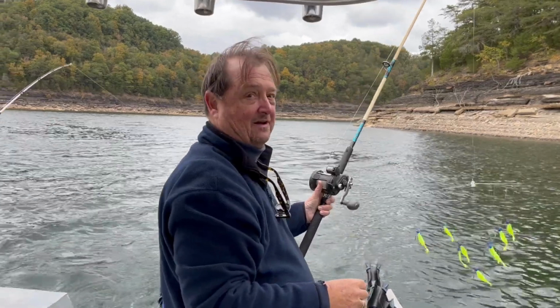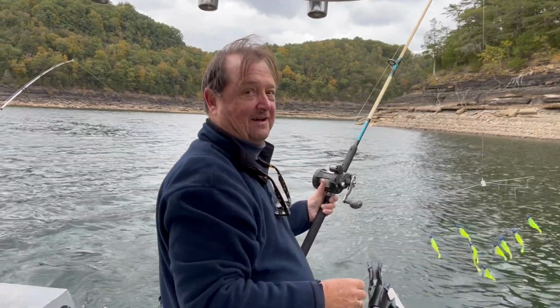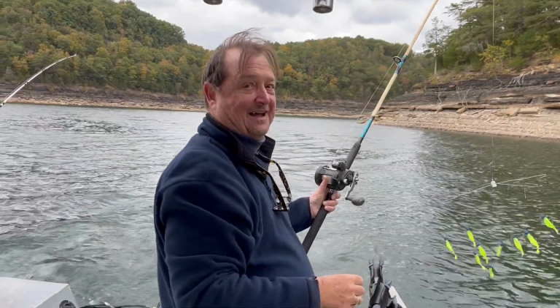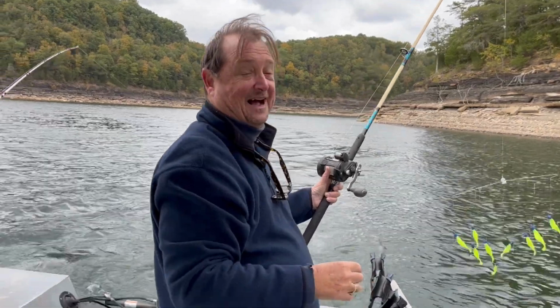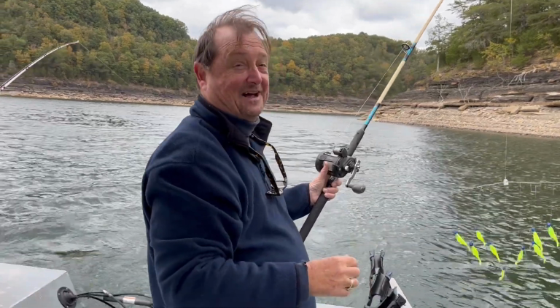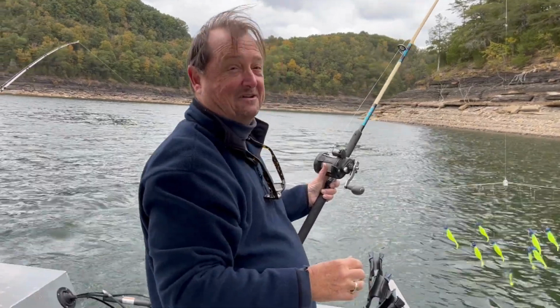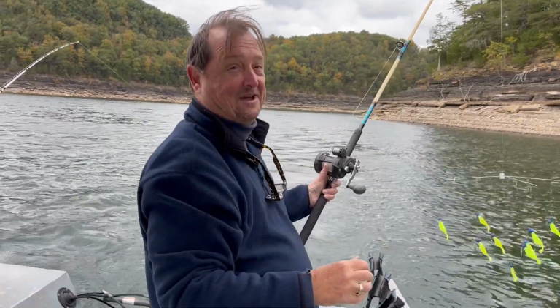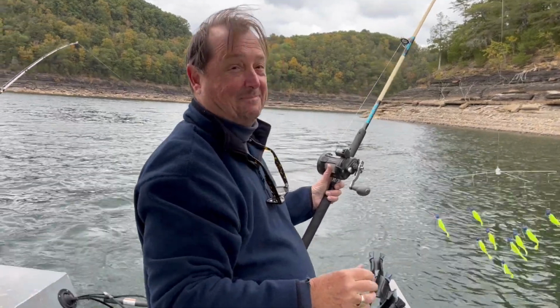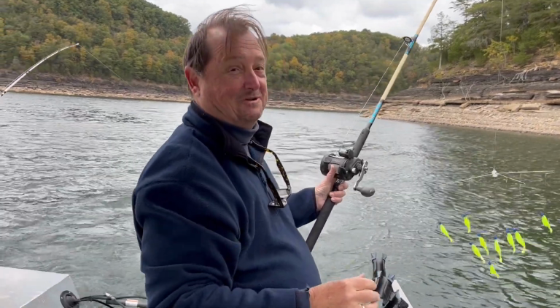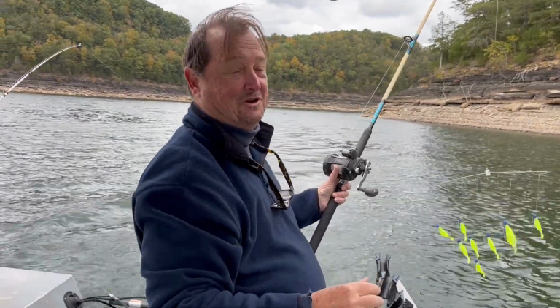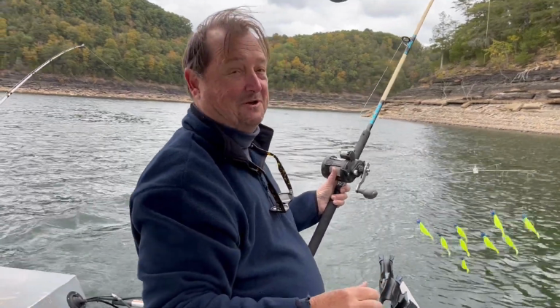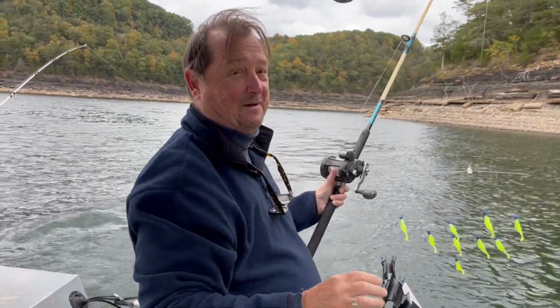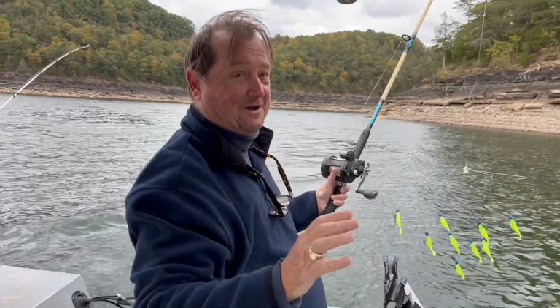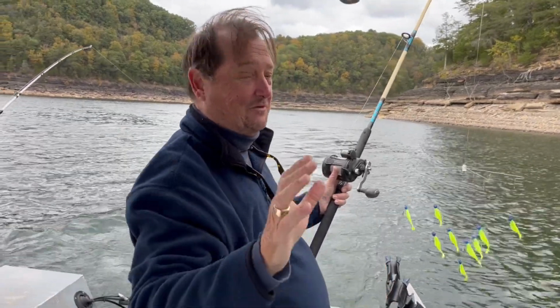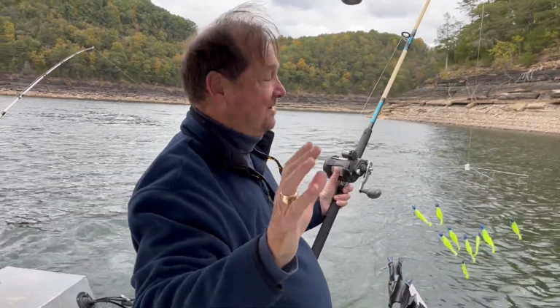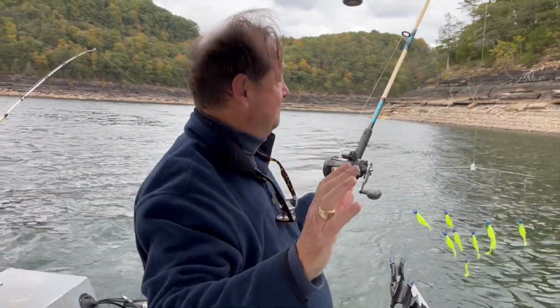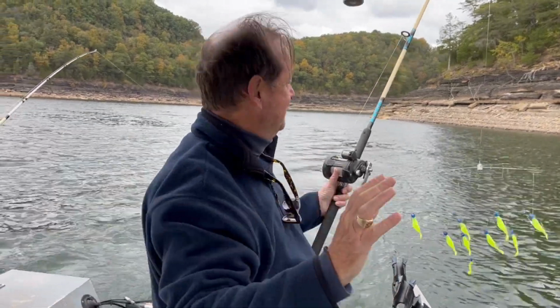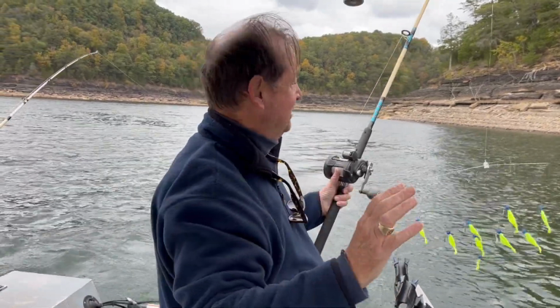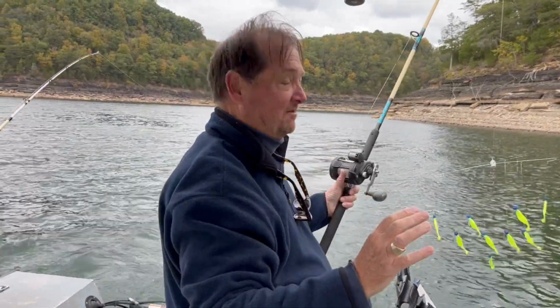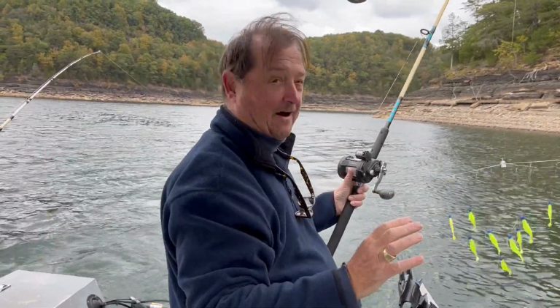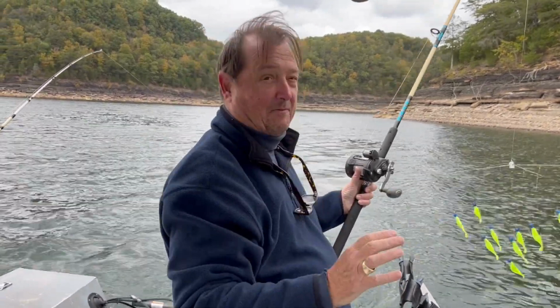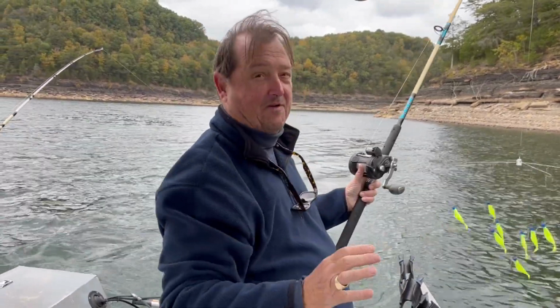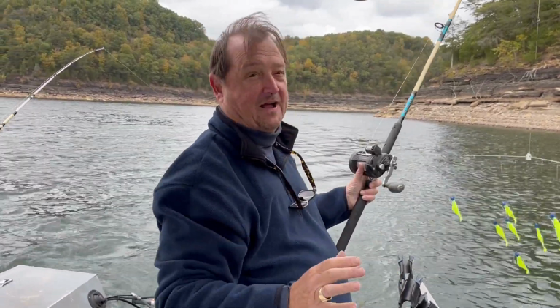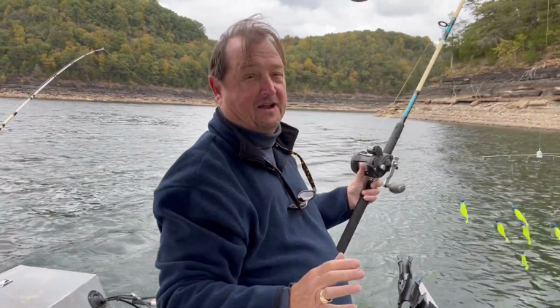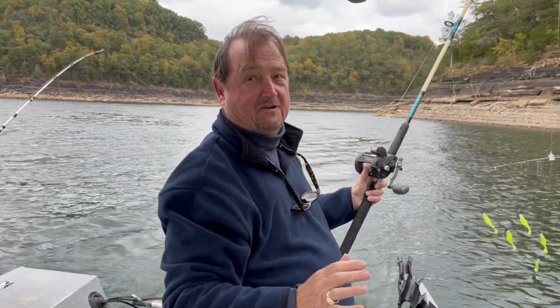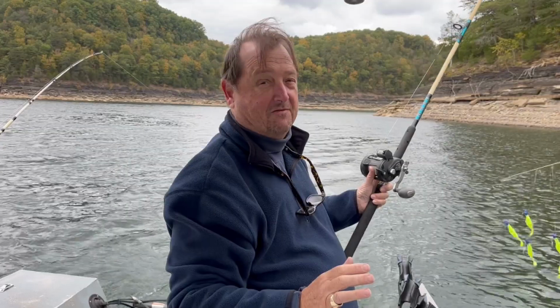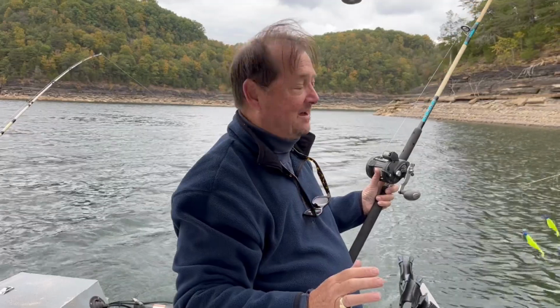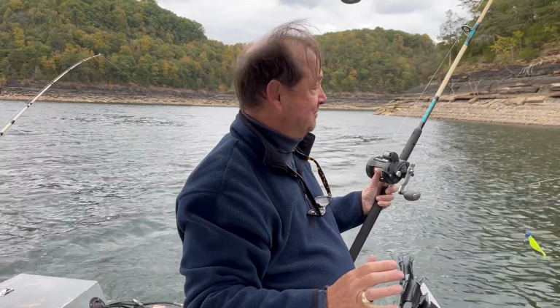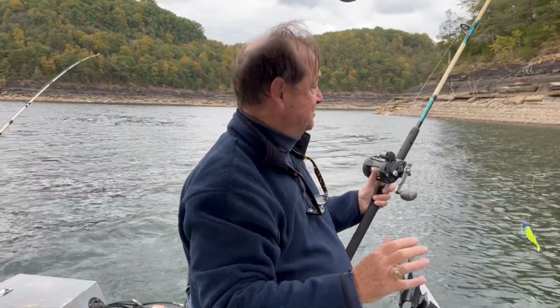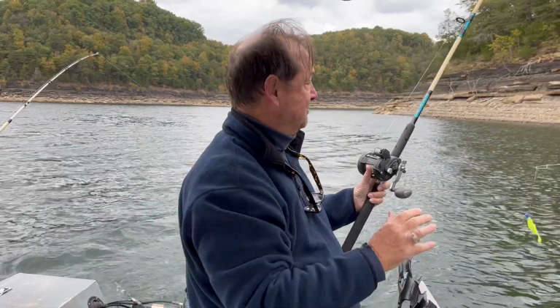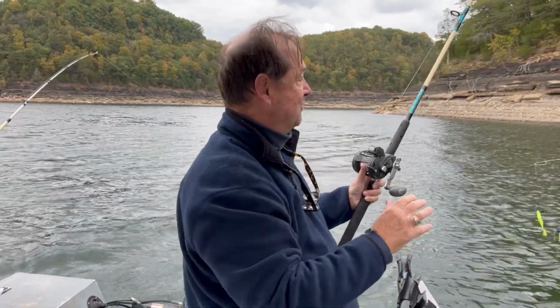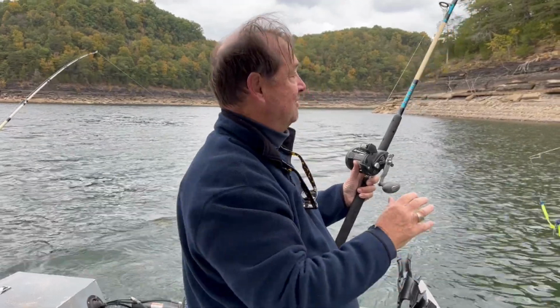Hey guys, it's Captain Jim. How you doing? Striper Front guy in service, Captain Jim Lures.